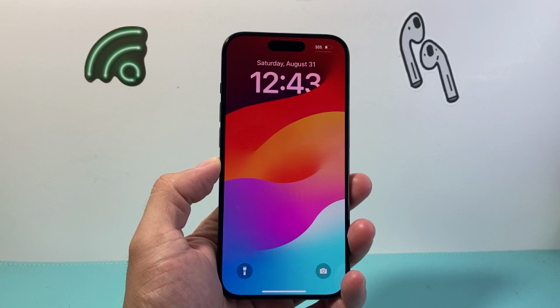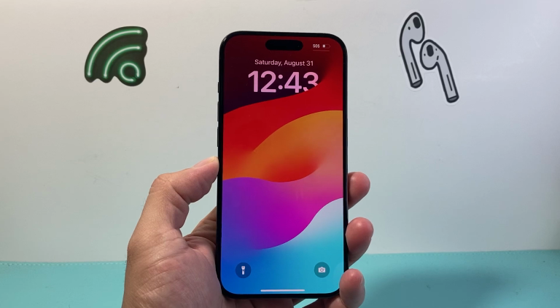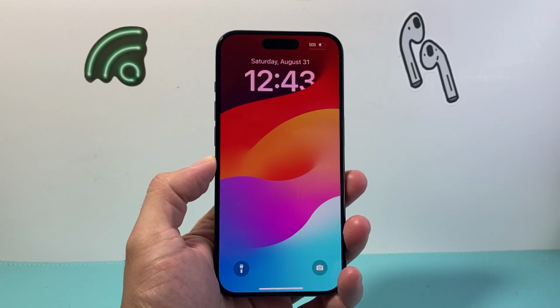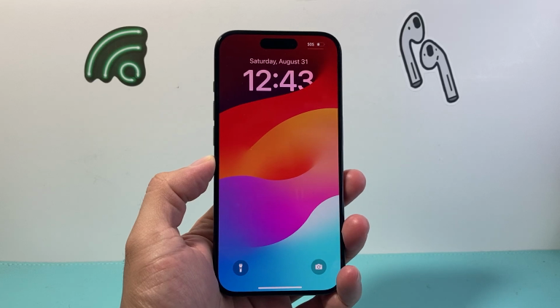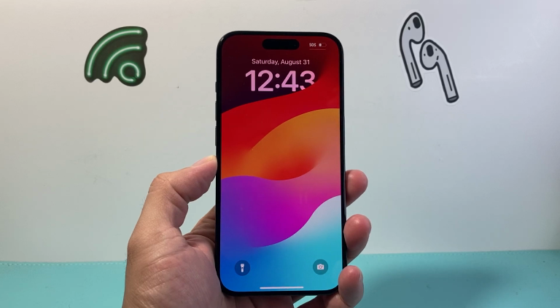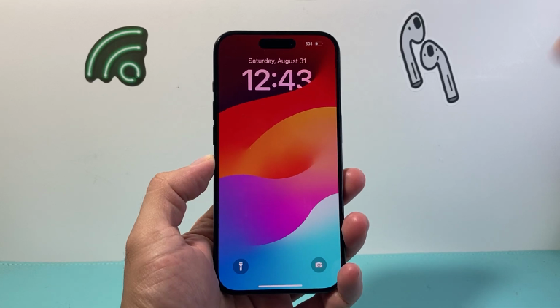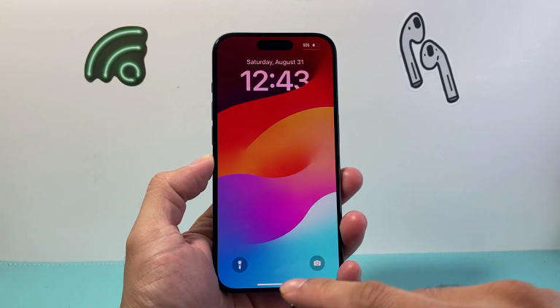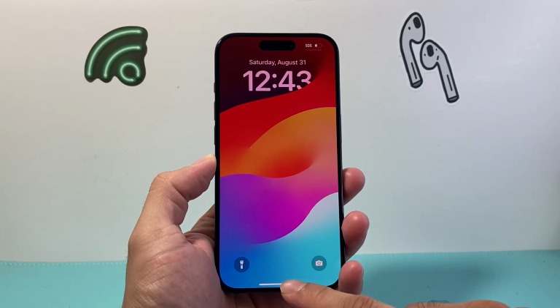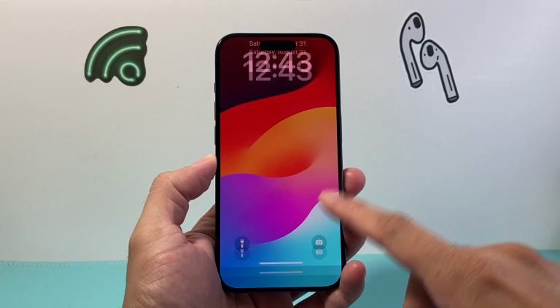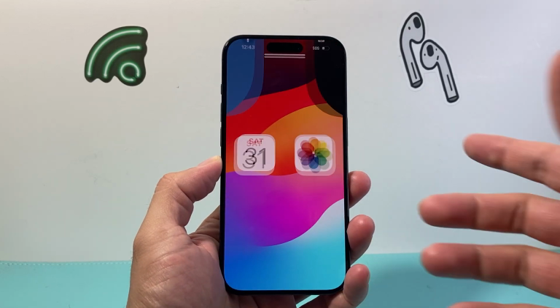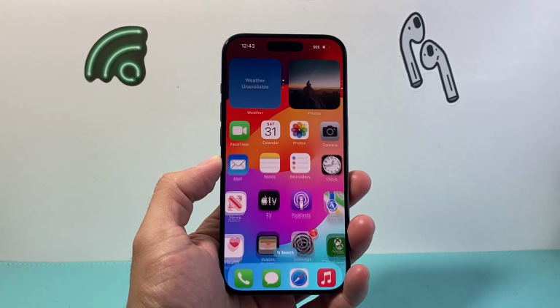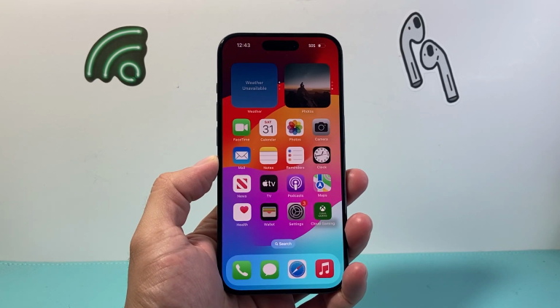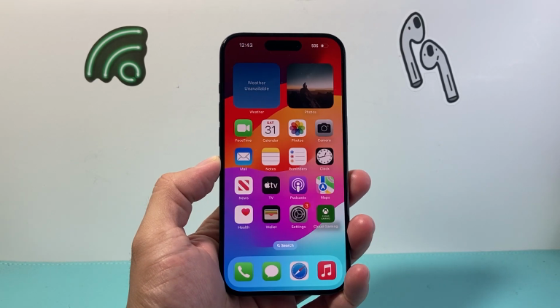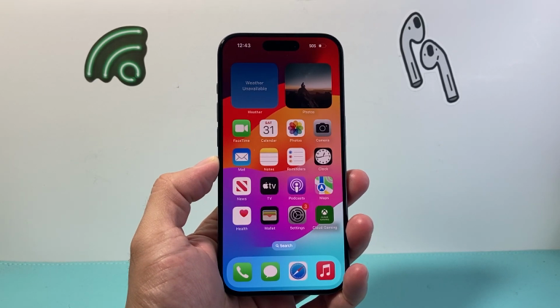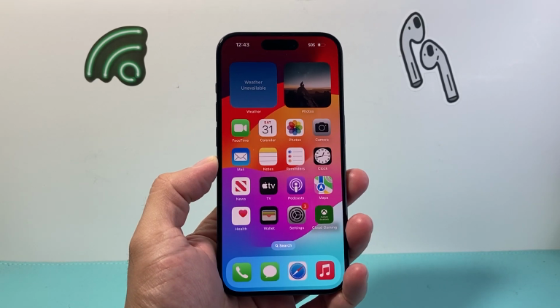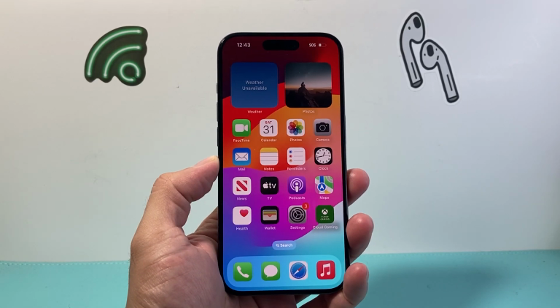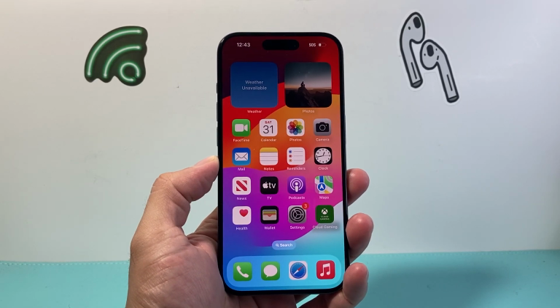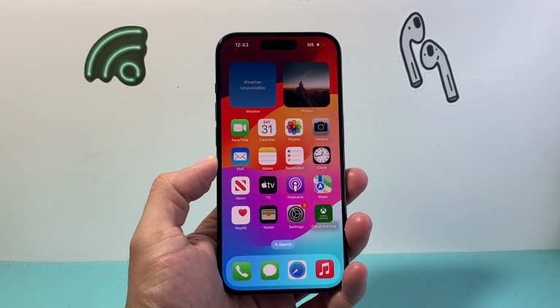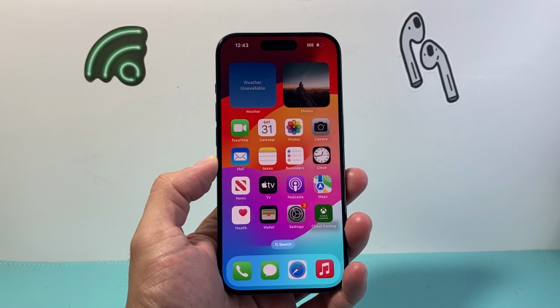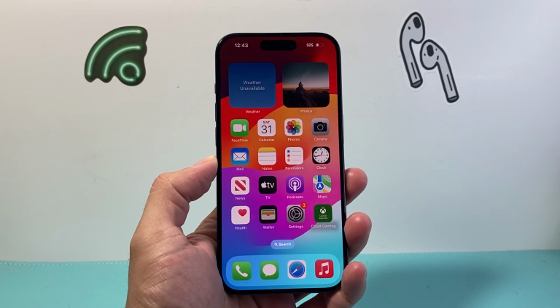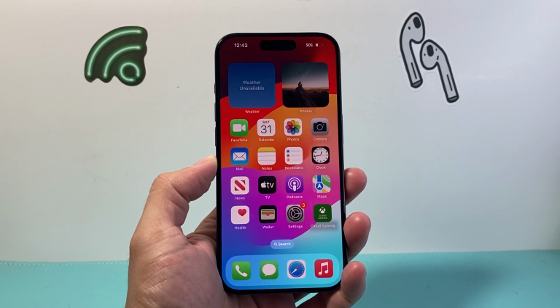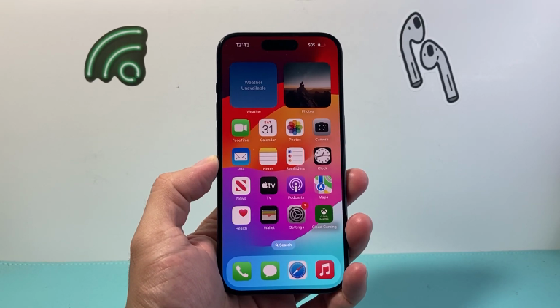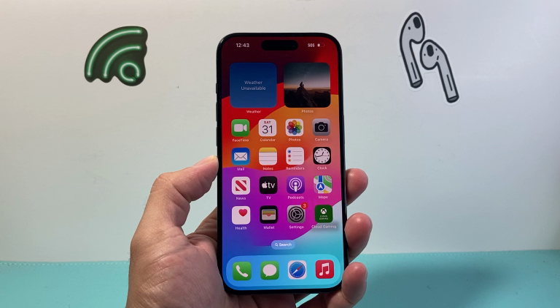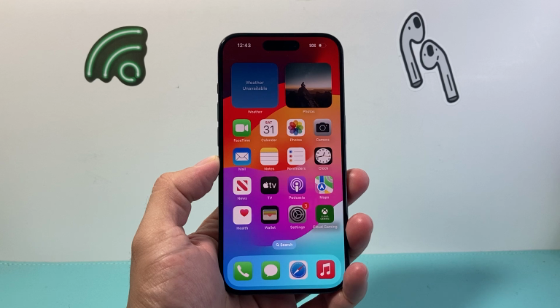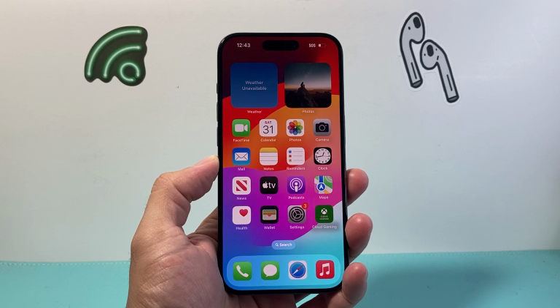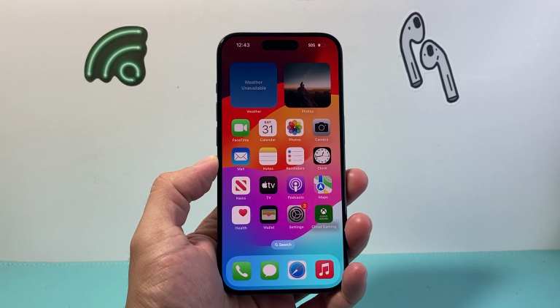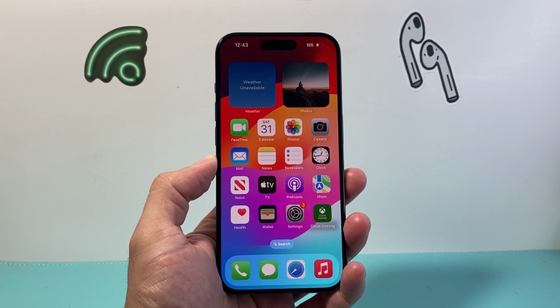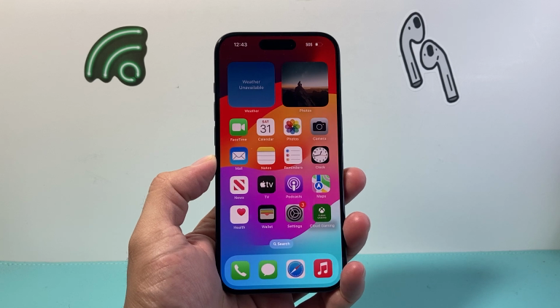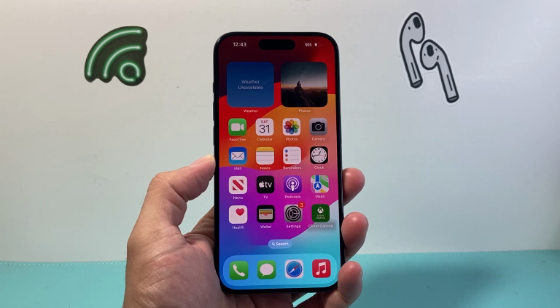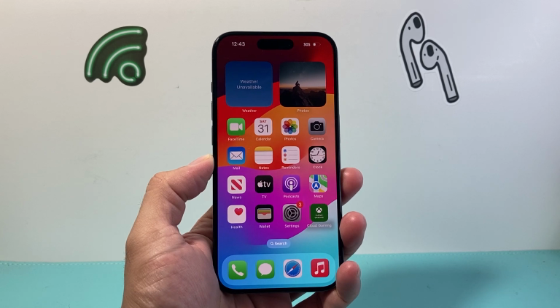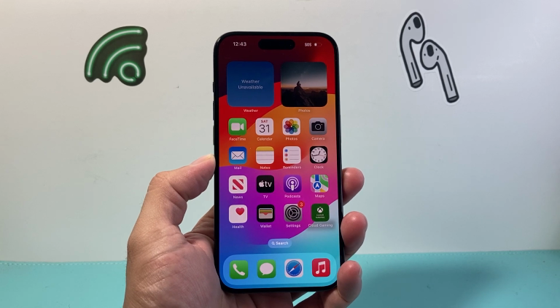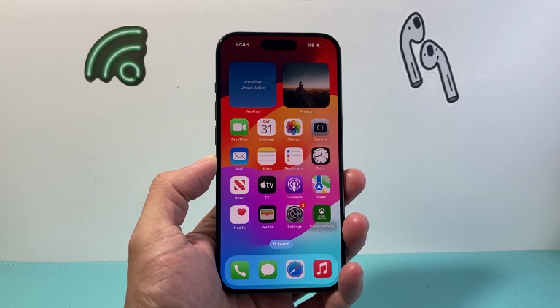Hey everyone, Technomancer here with a video for you guys. In today's video I'm going to show you how to force a reboot on your iPhone. So let's get started.